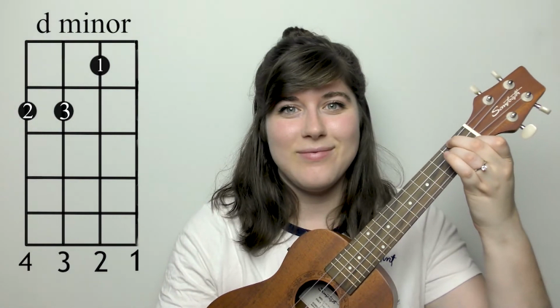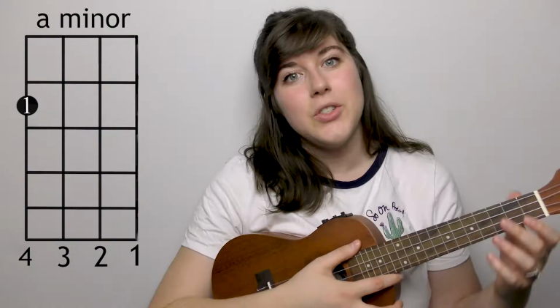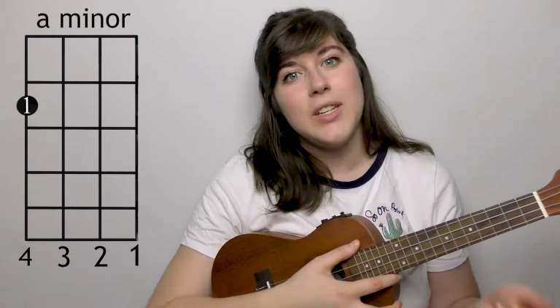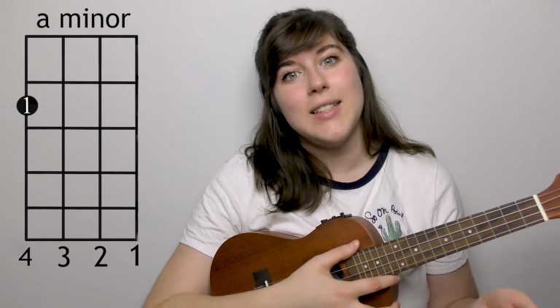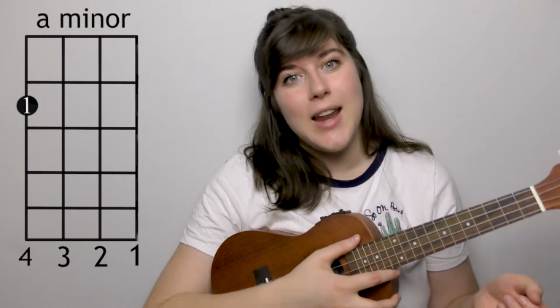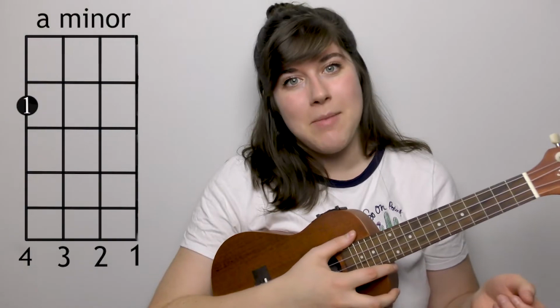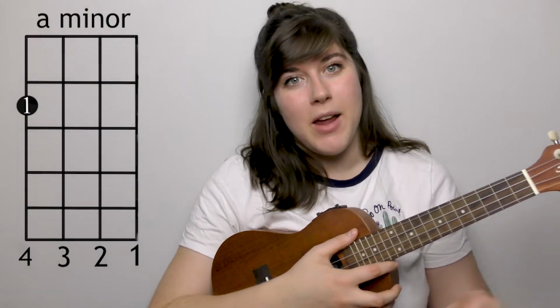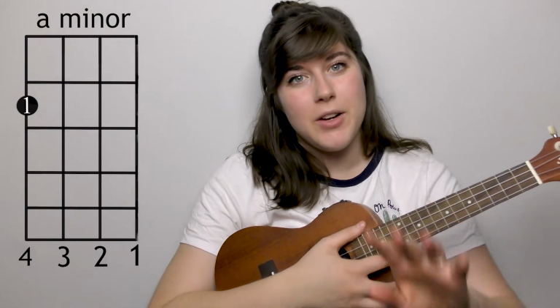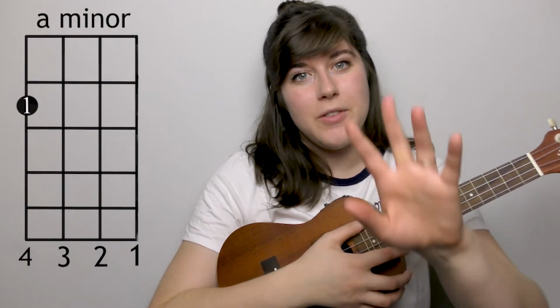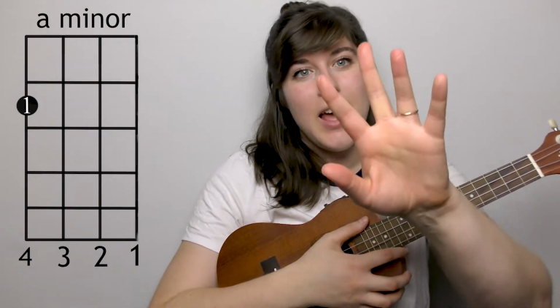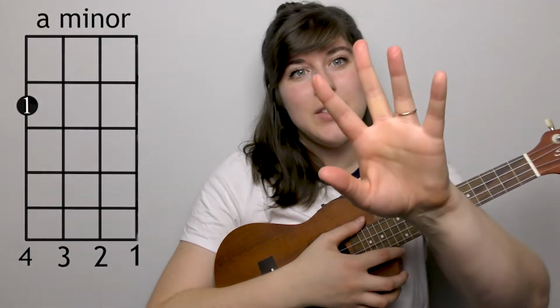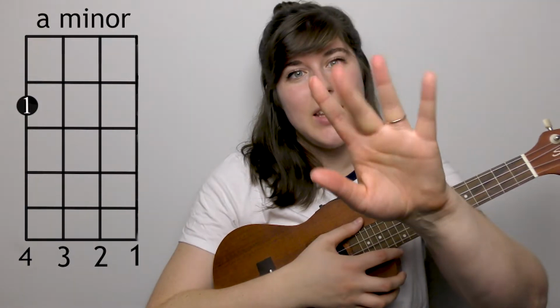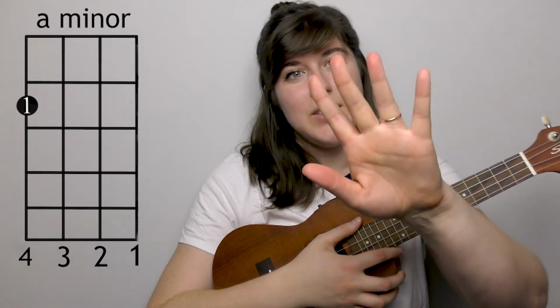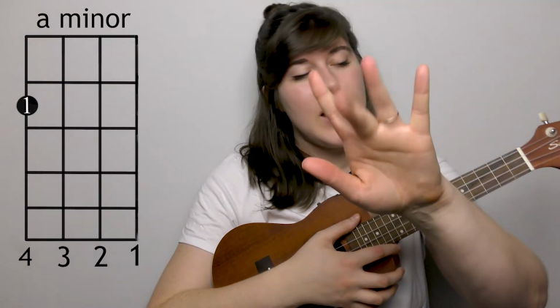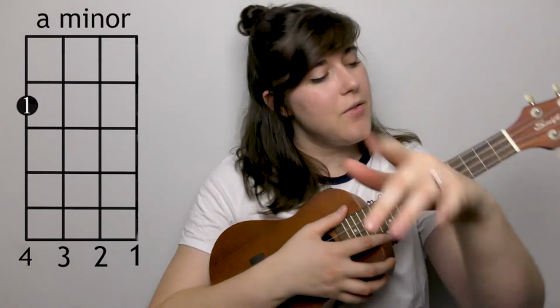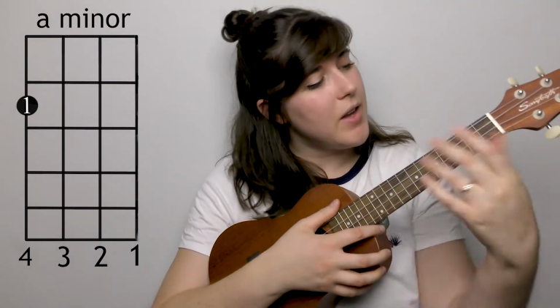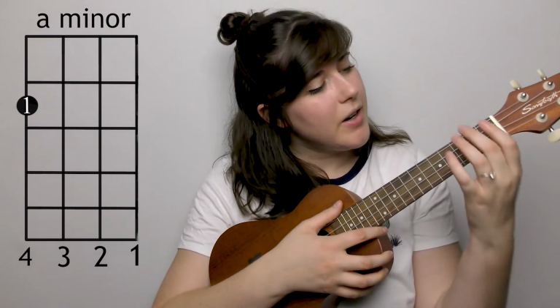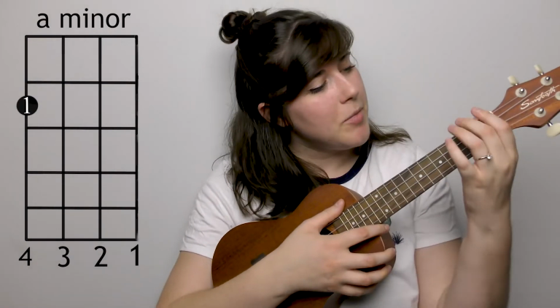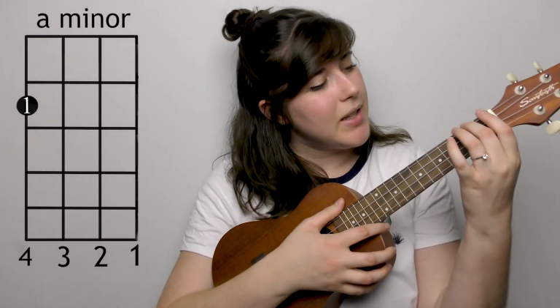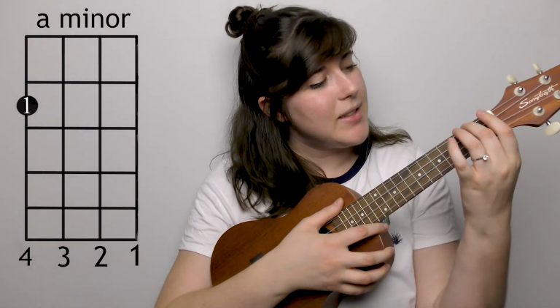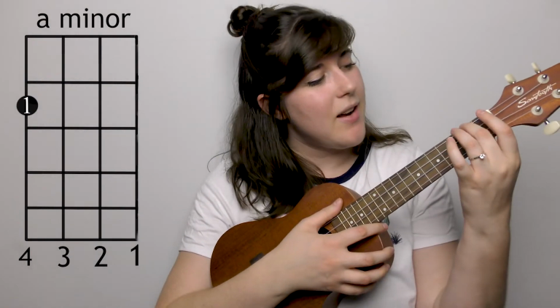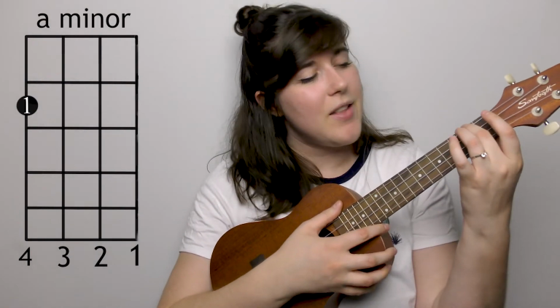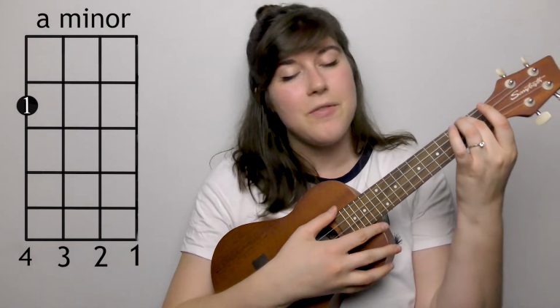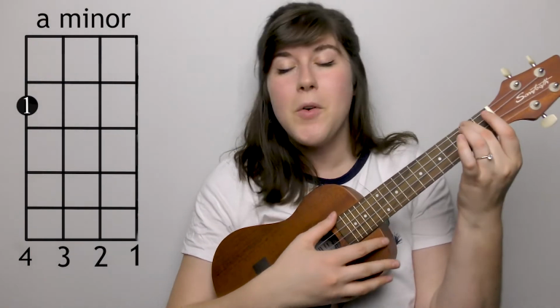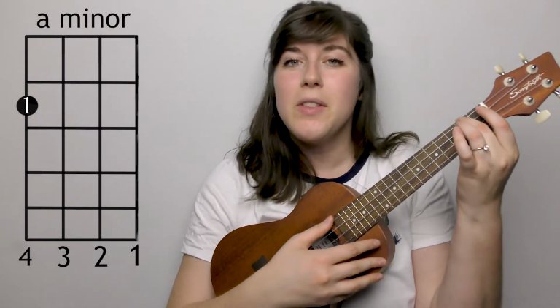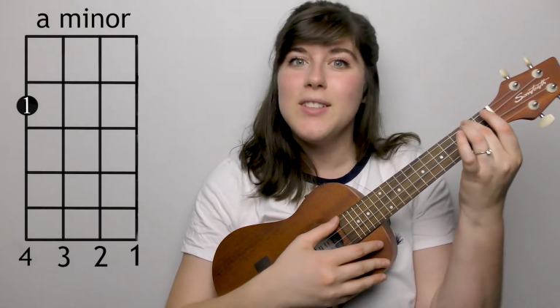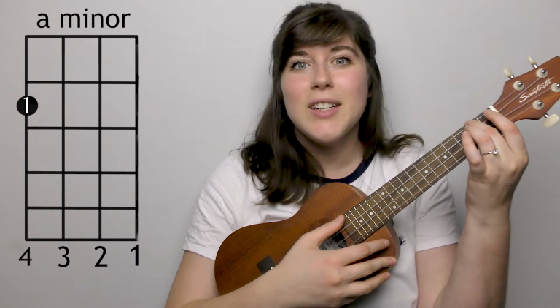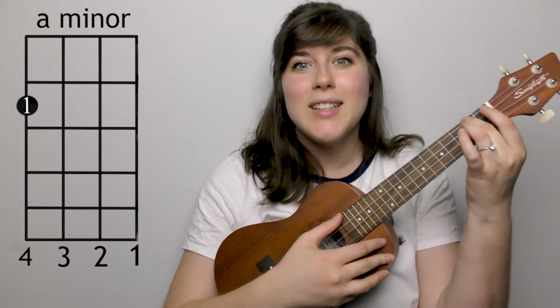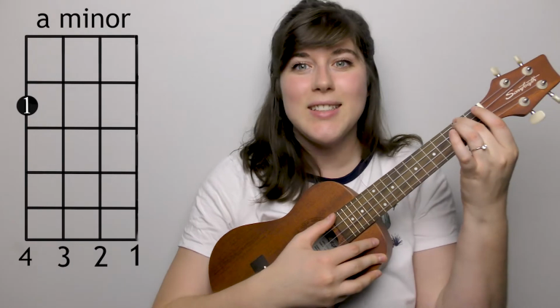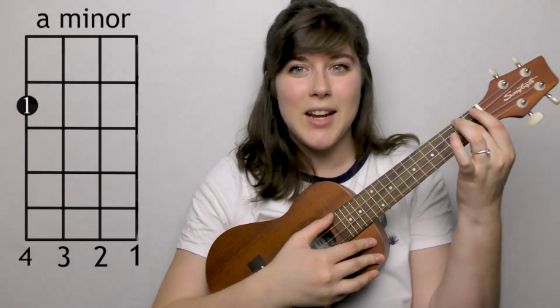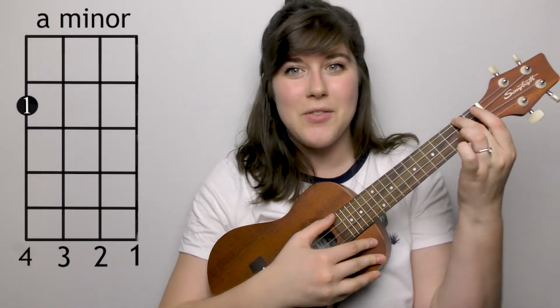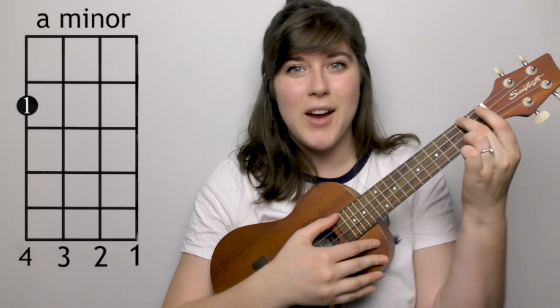The next chord you'll need is an A minor. For that you take your second finger and place it on the fourth string, second fret.